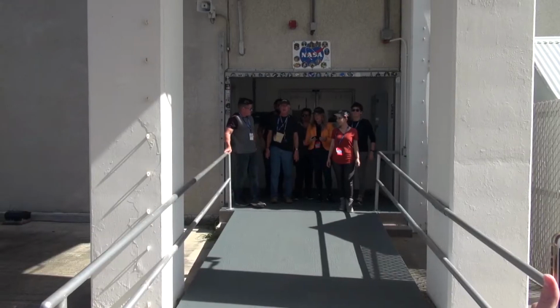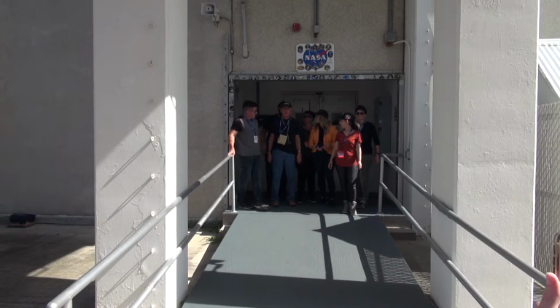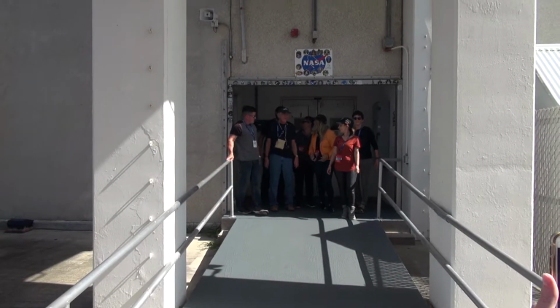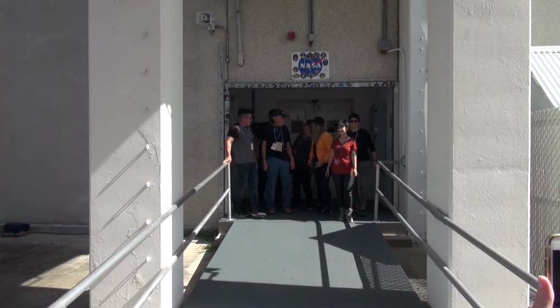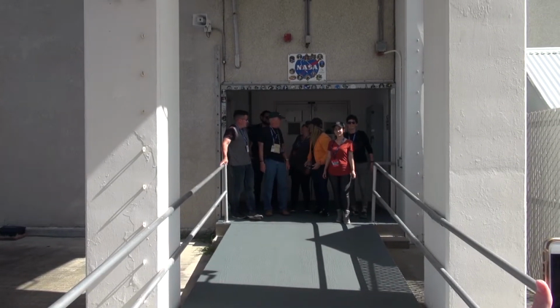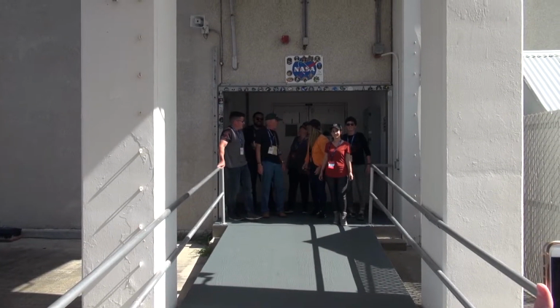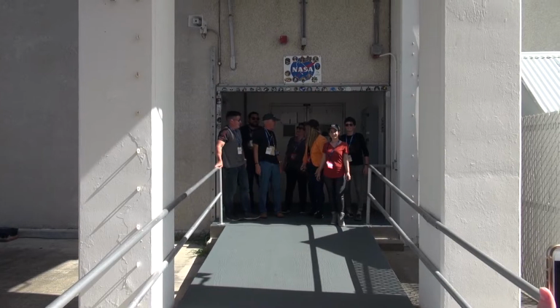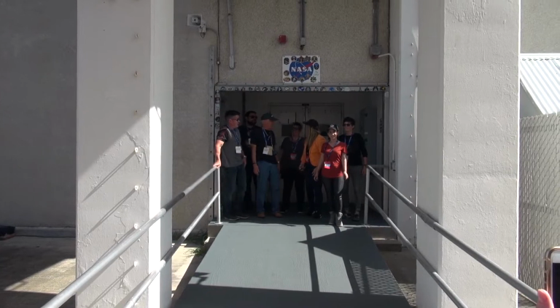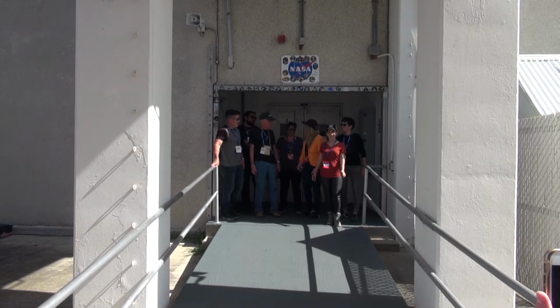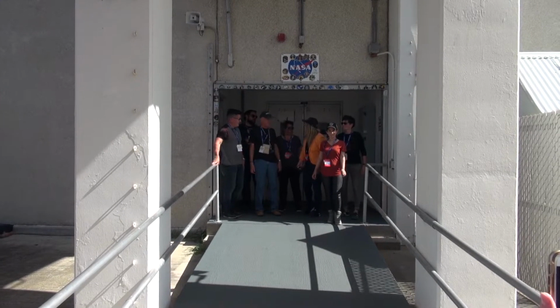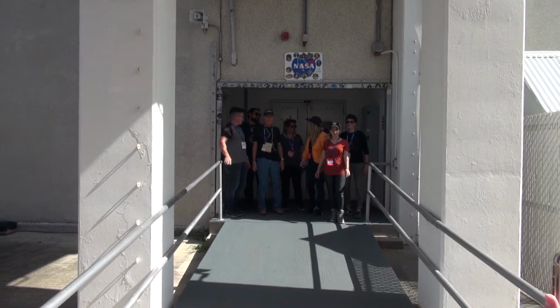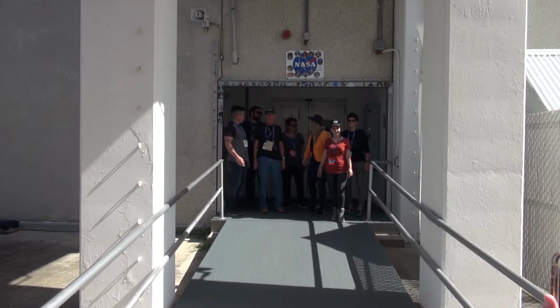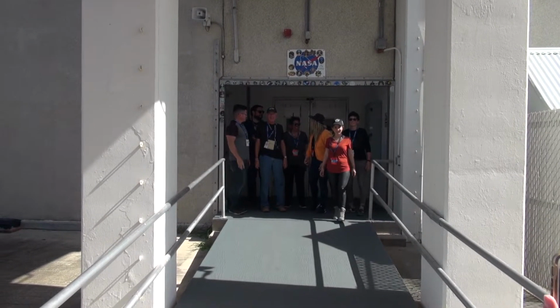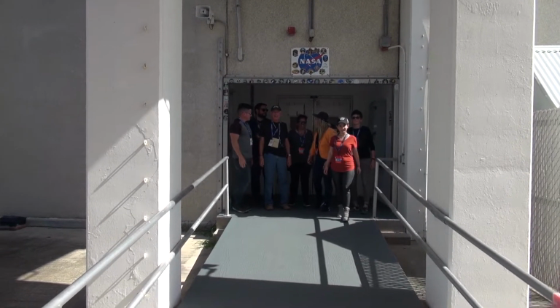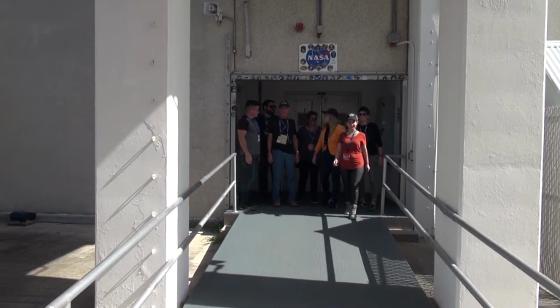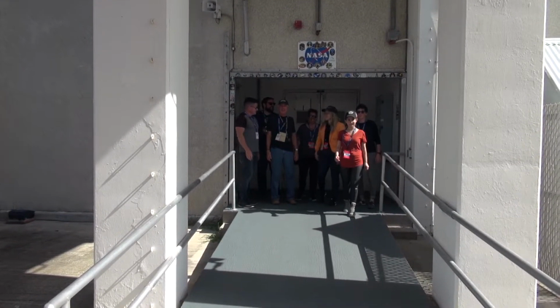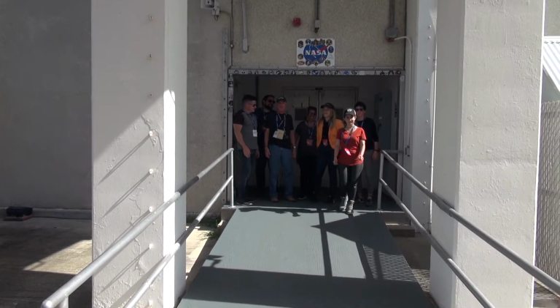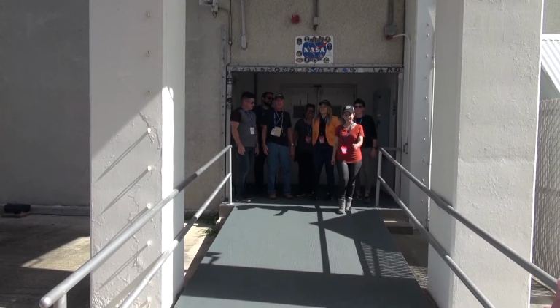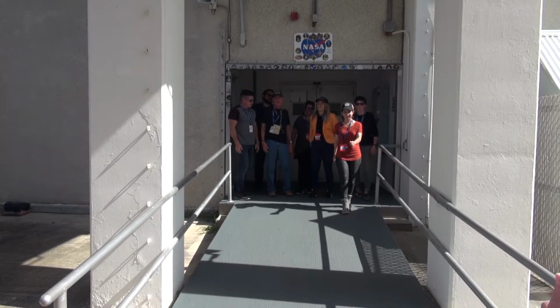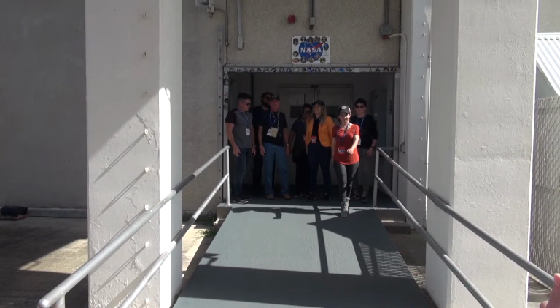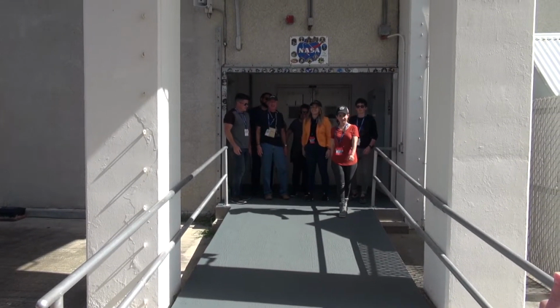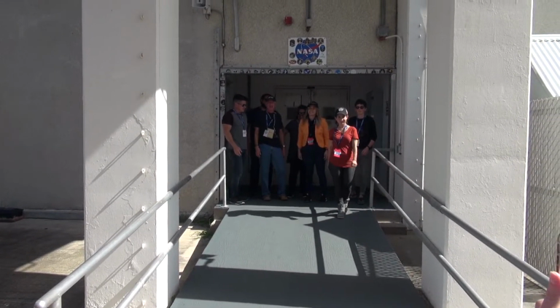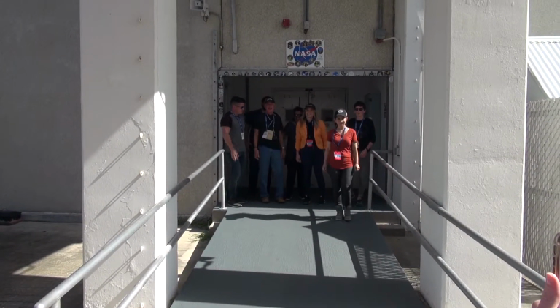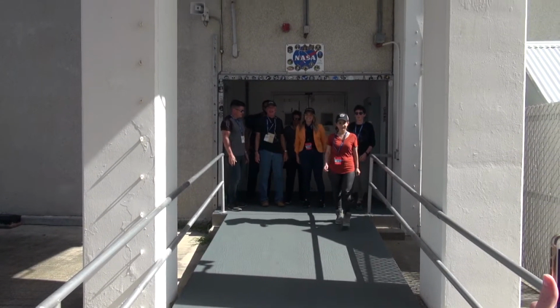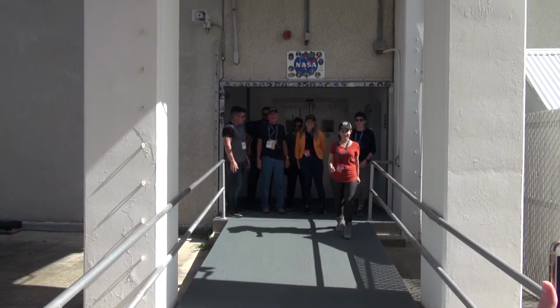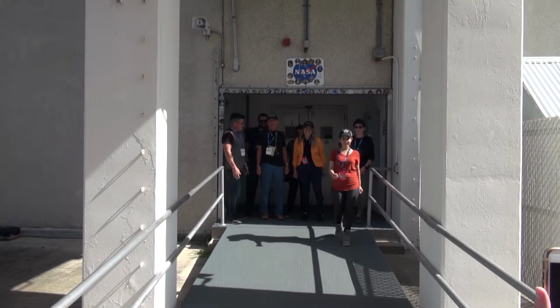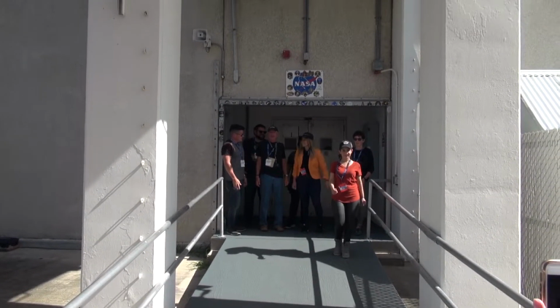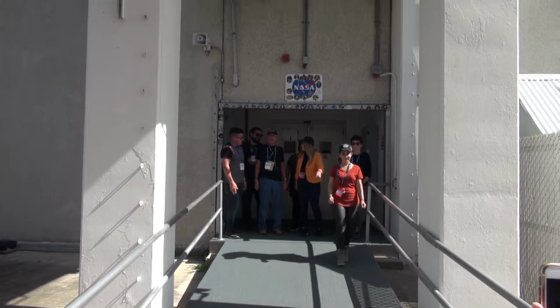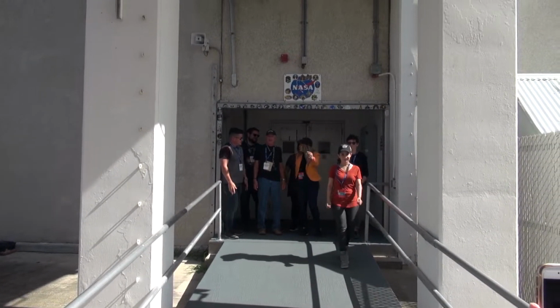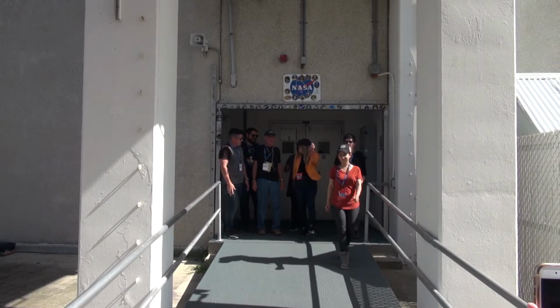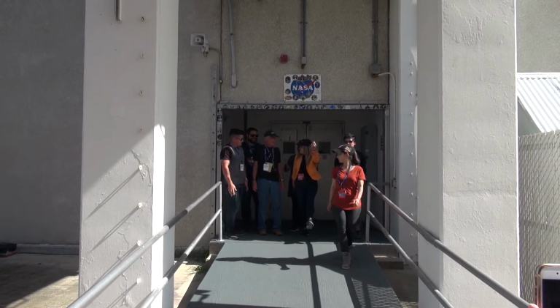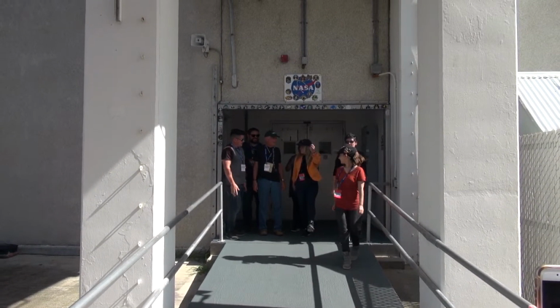So this is where all the astronauts came out to get into the van to go over to the launch room.